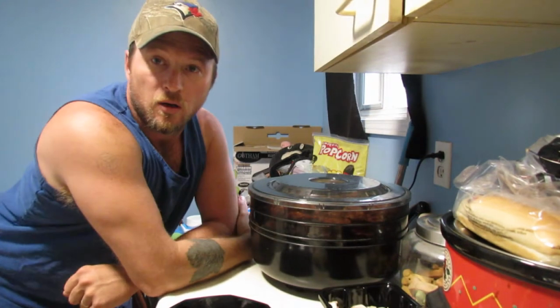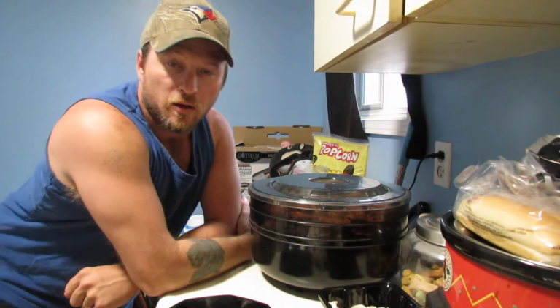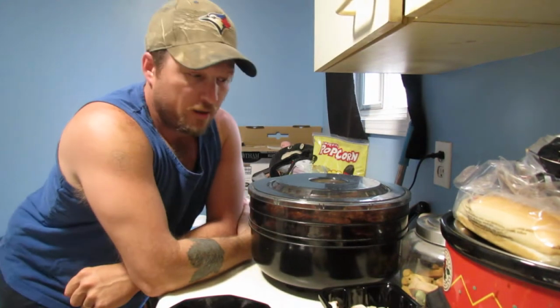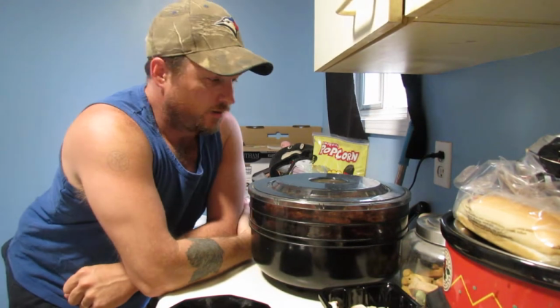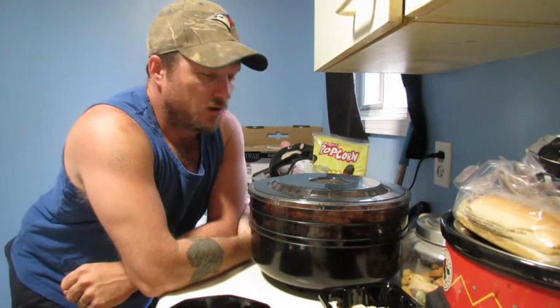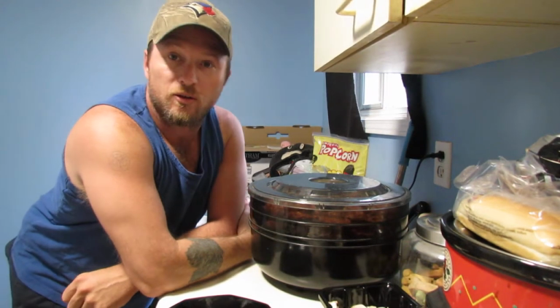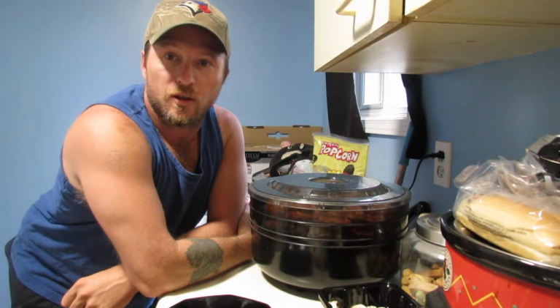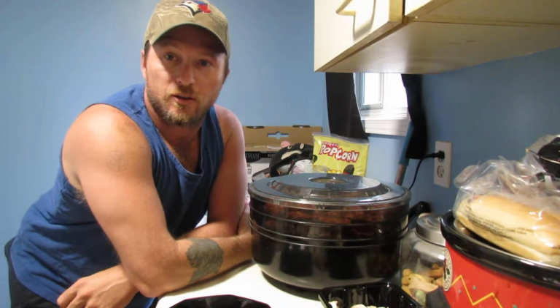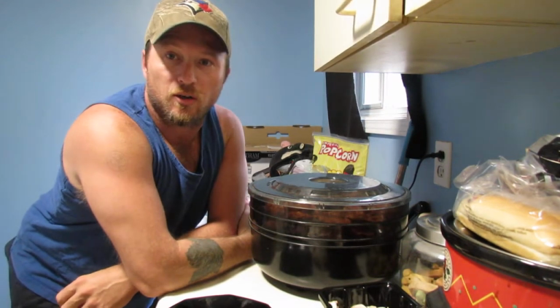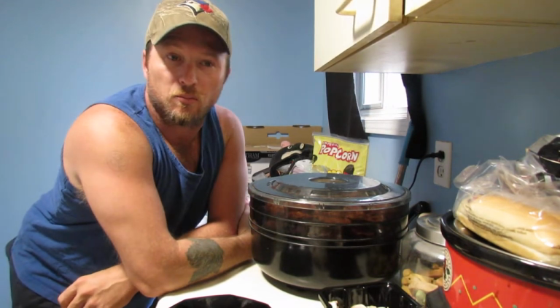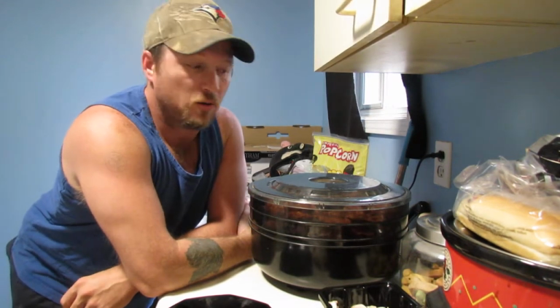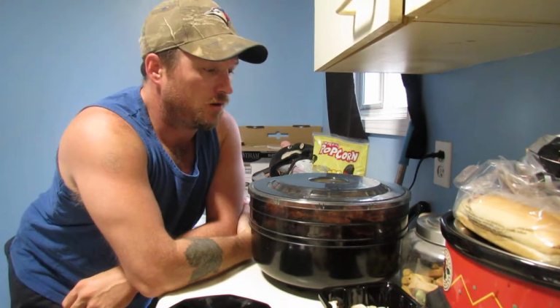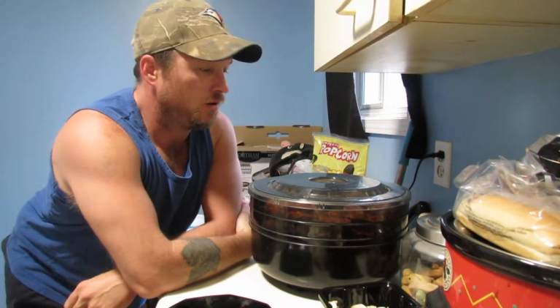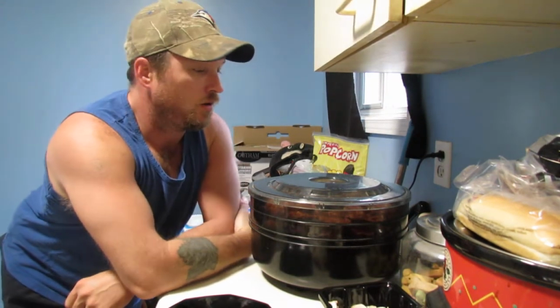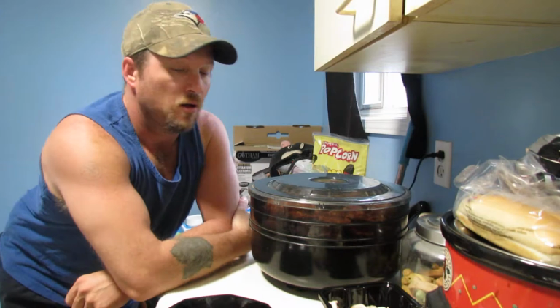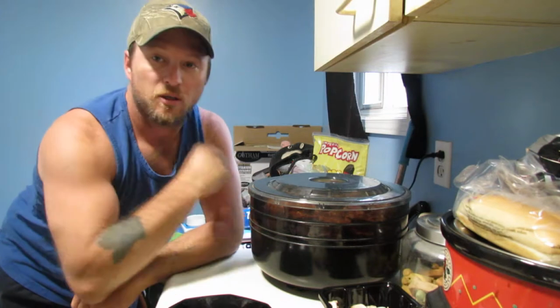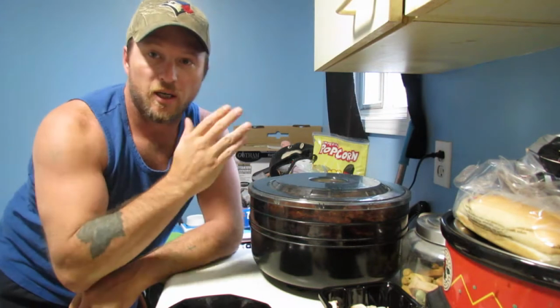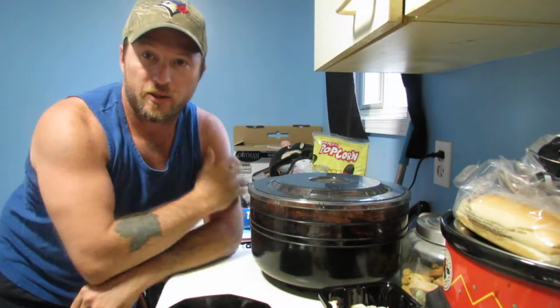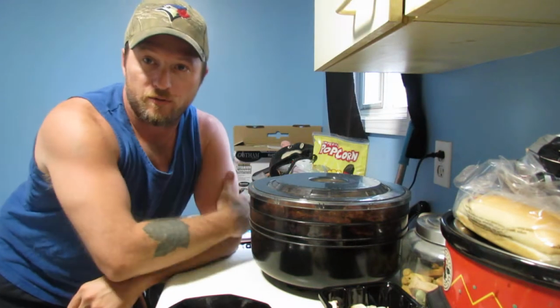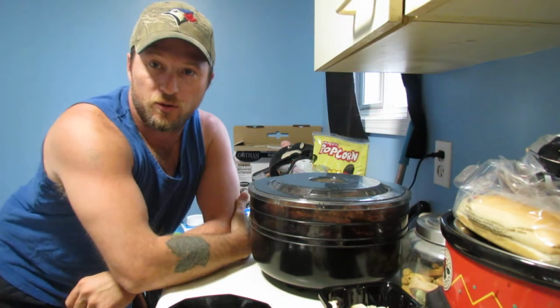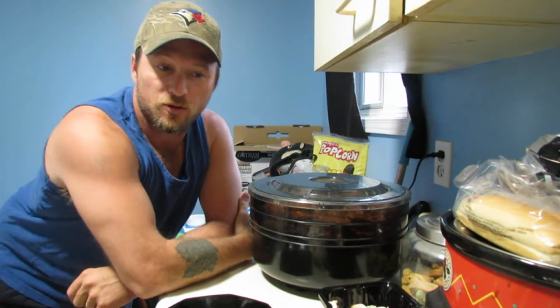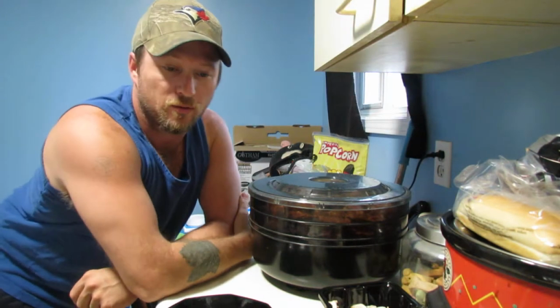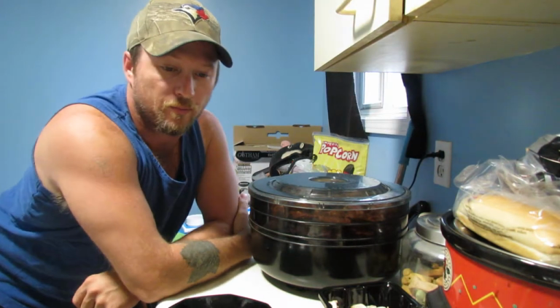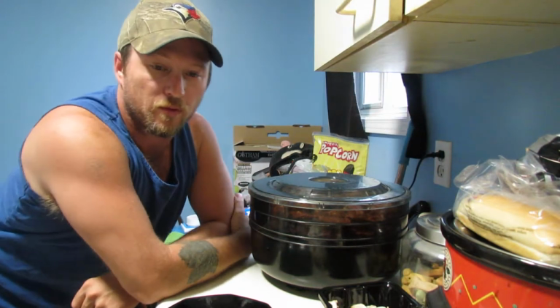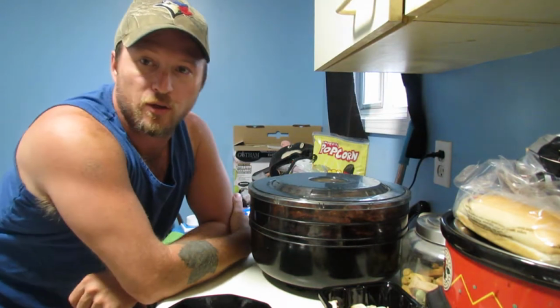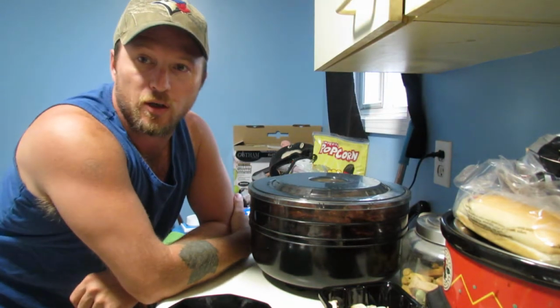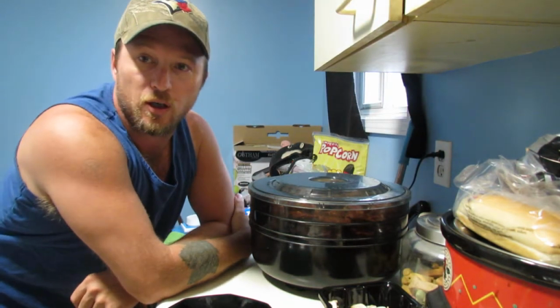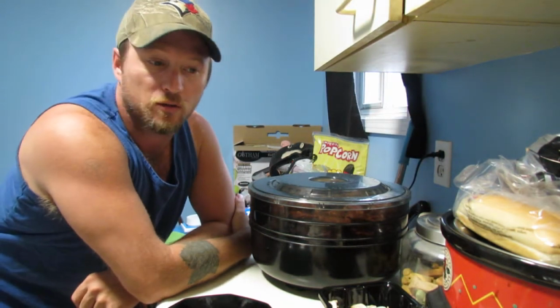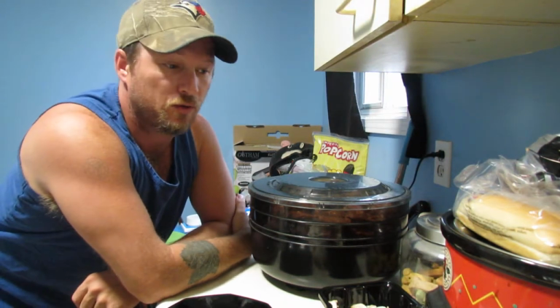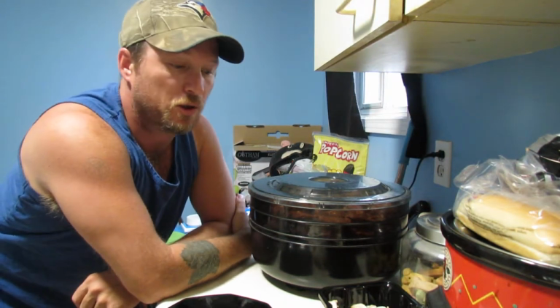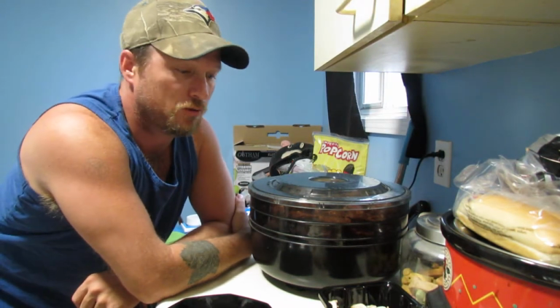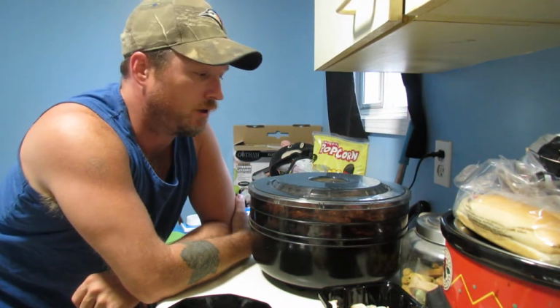Hey guys, today I'd like to talk about dehydrating foods for future trips of mine.